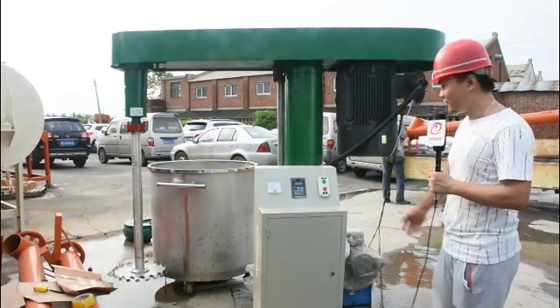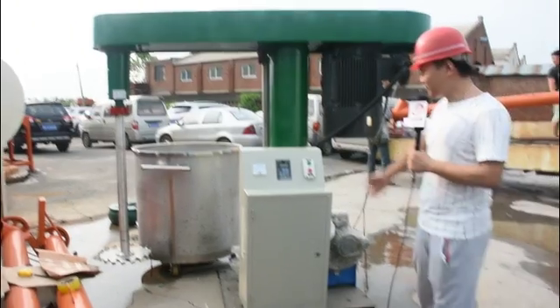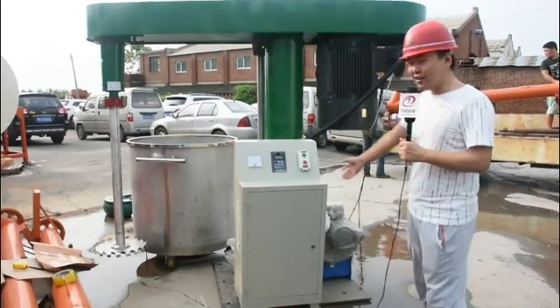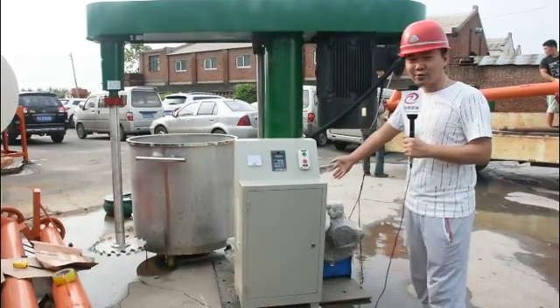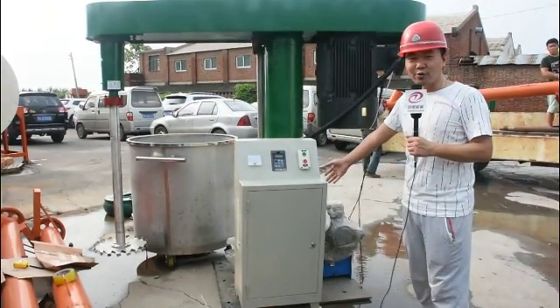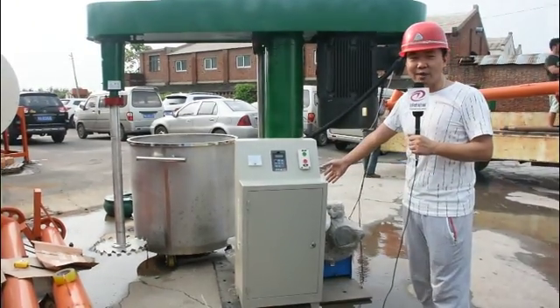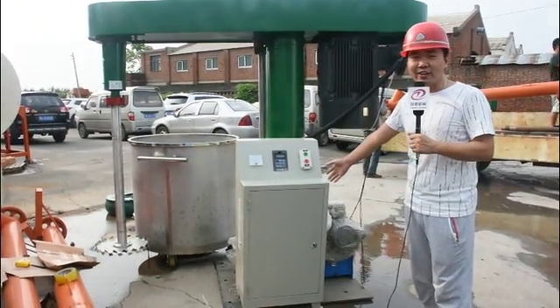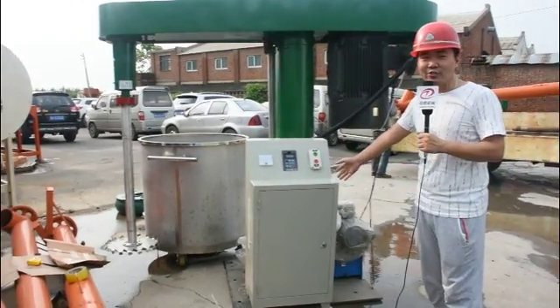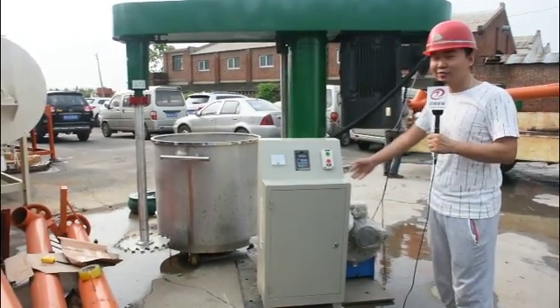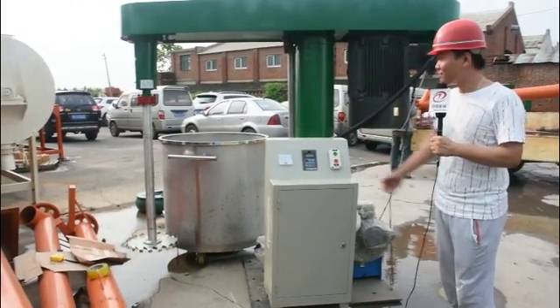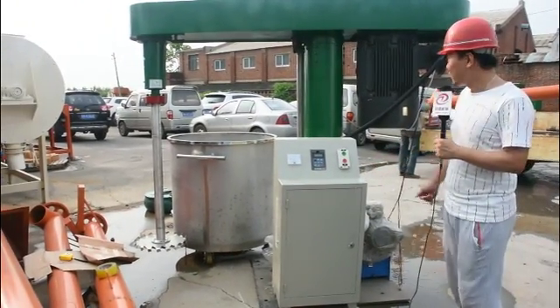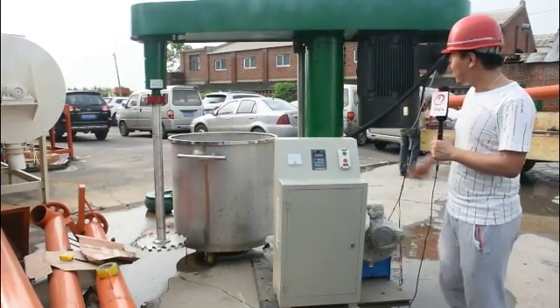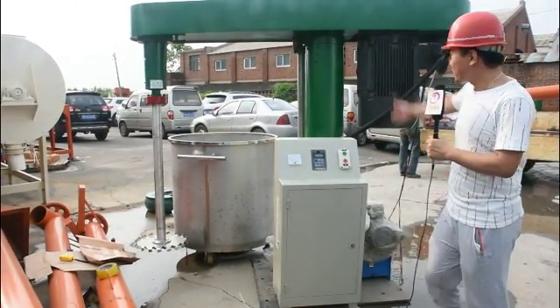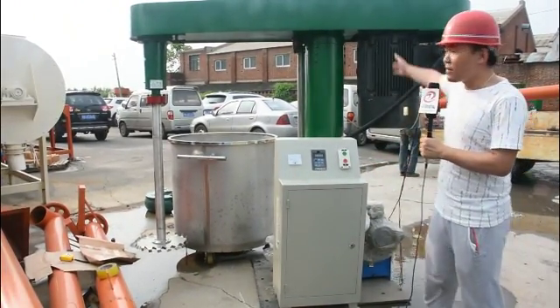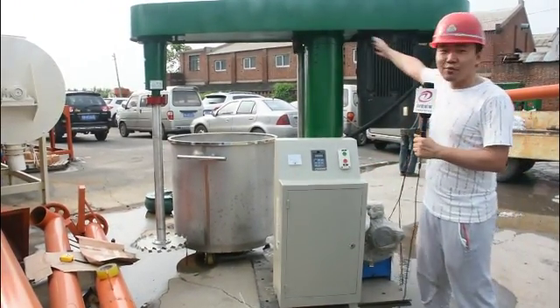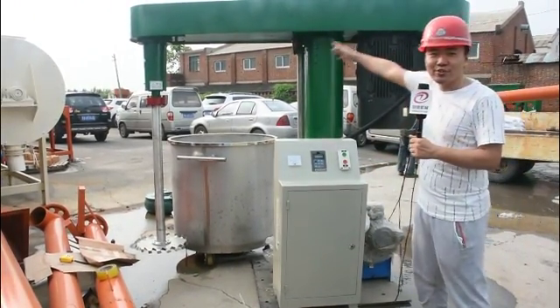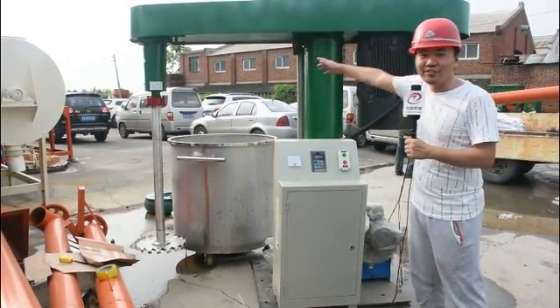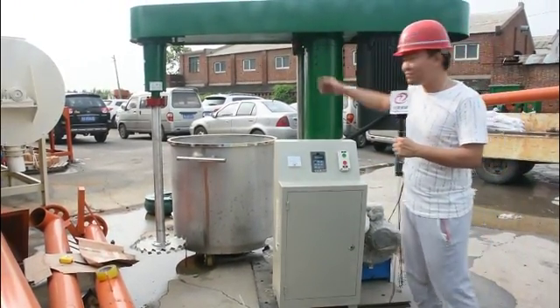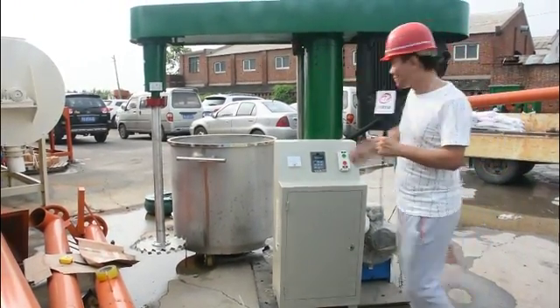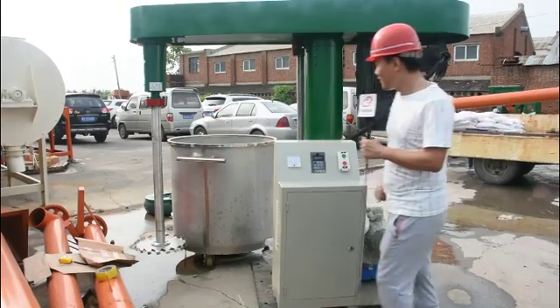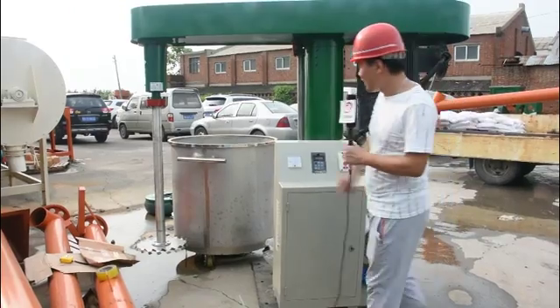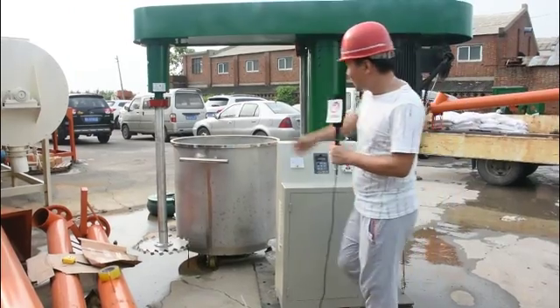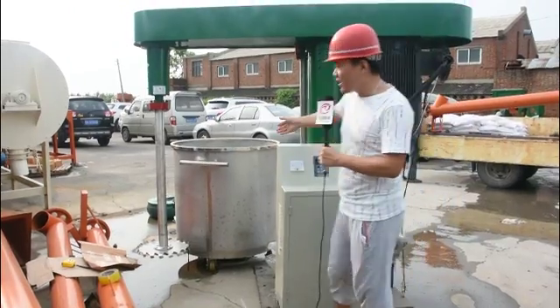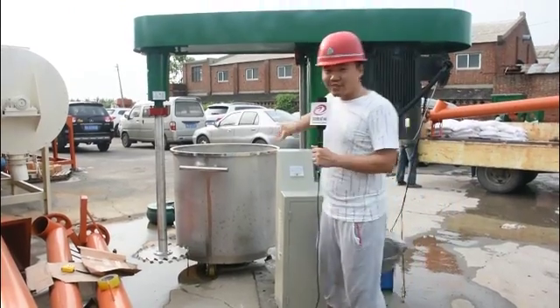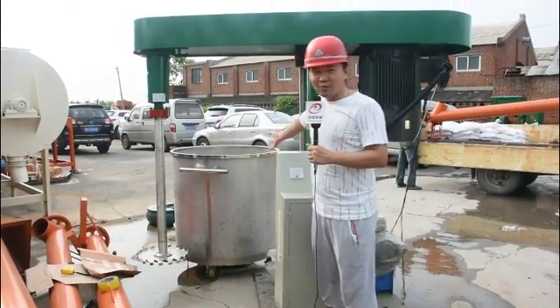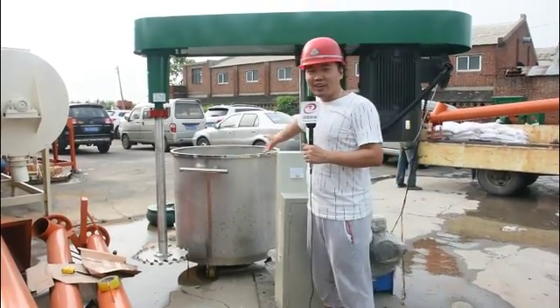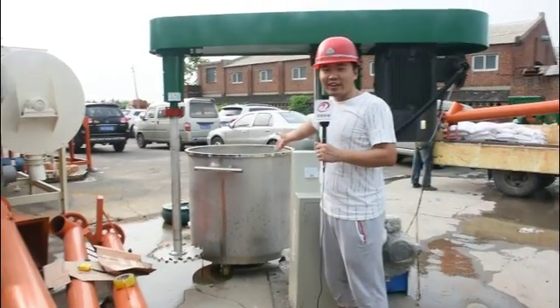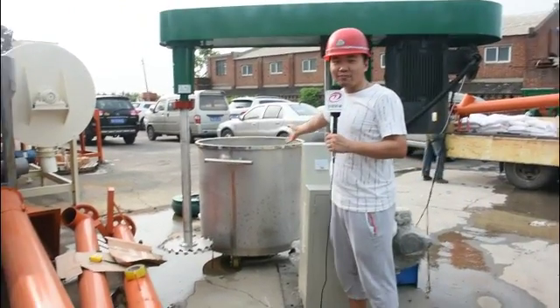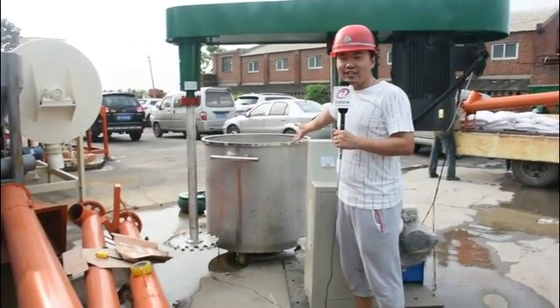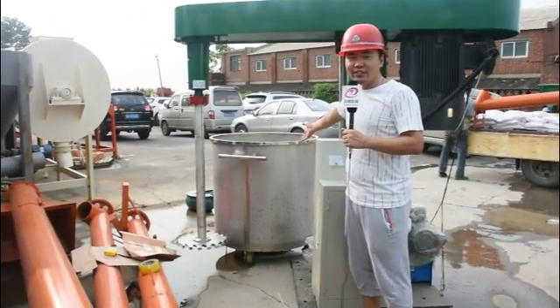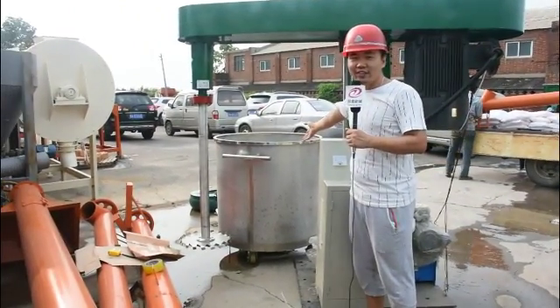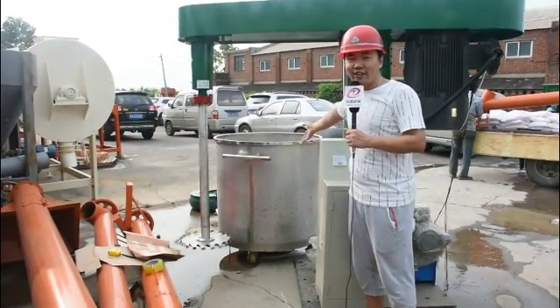This is a control cabinet. This is the main machine. This one is a mixing tank.